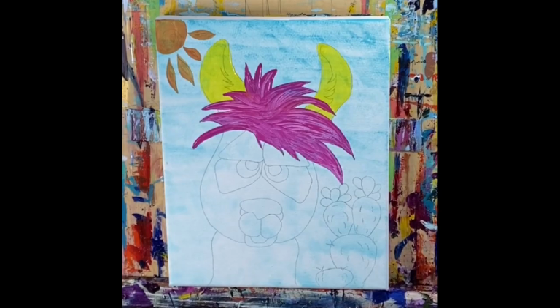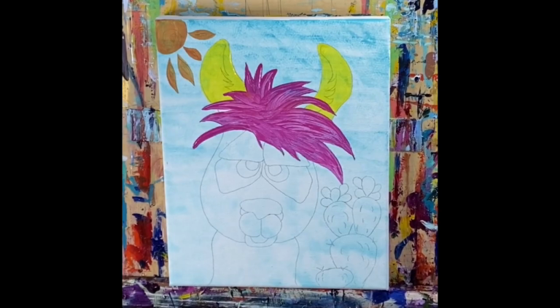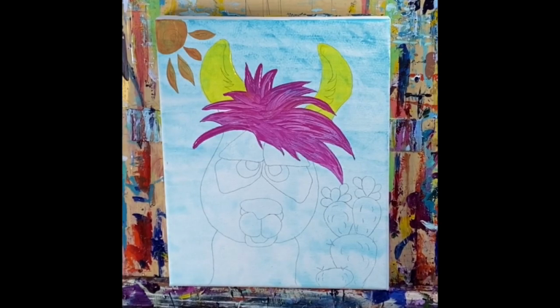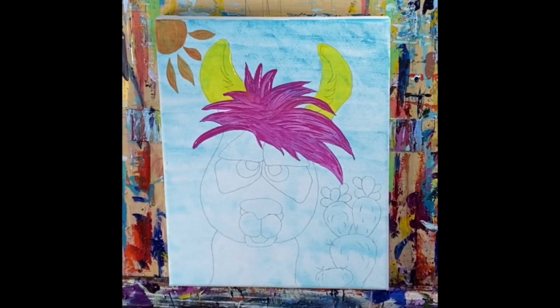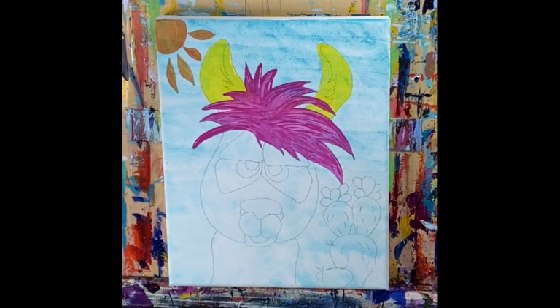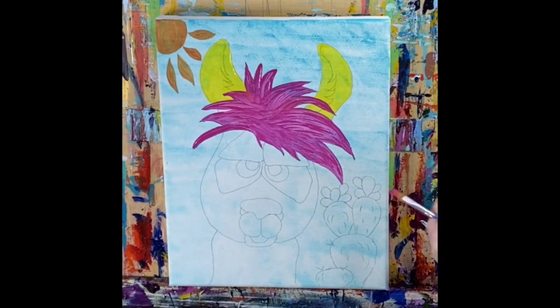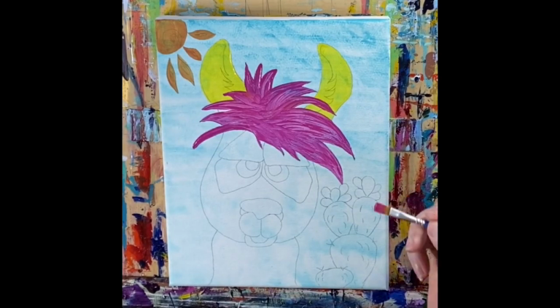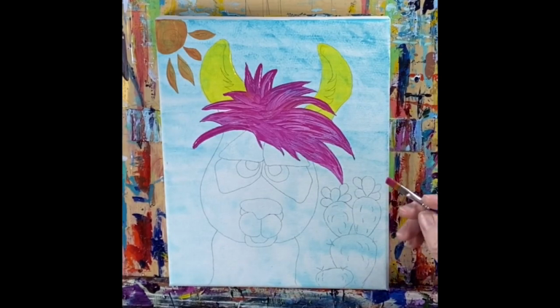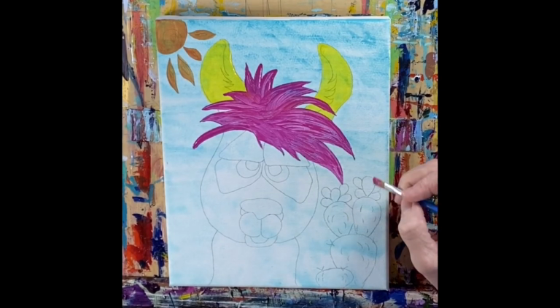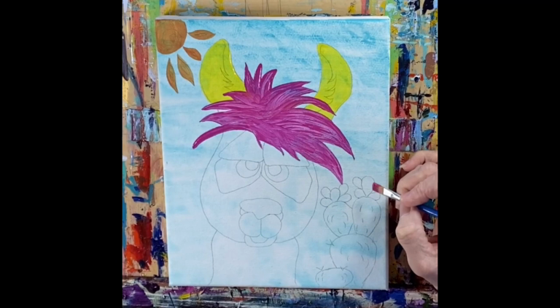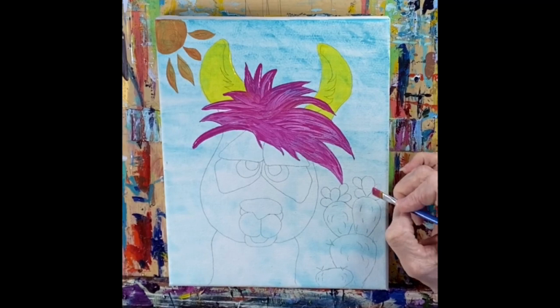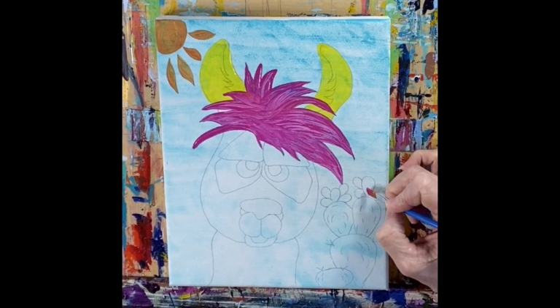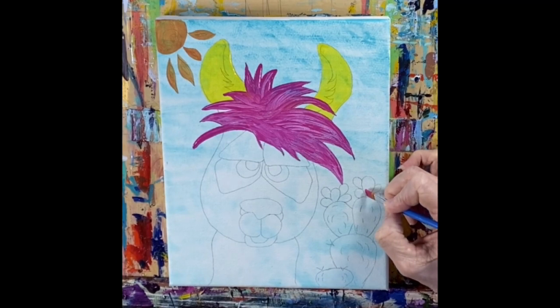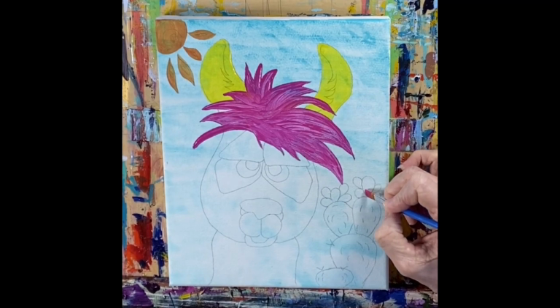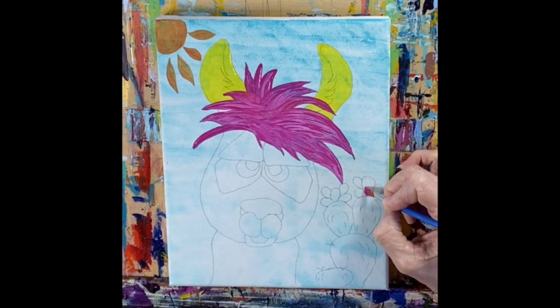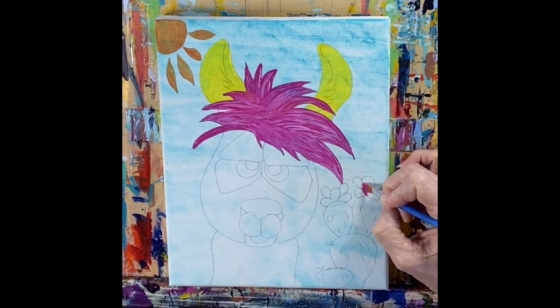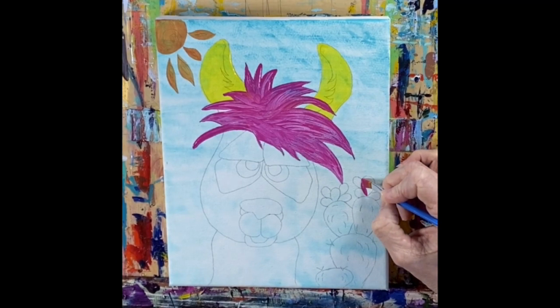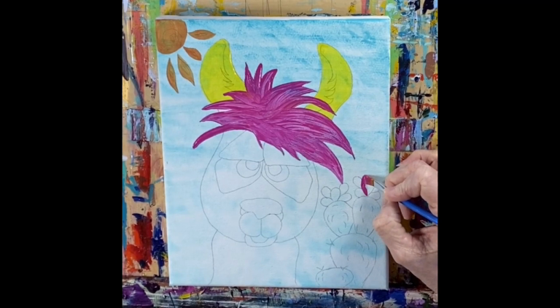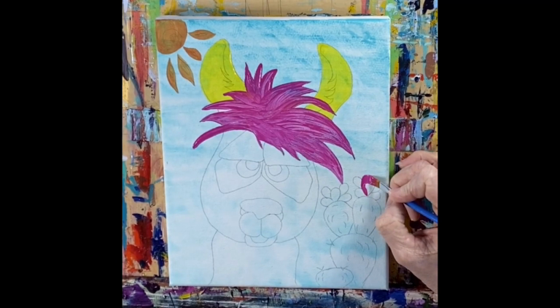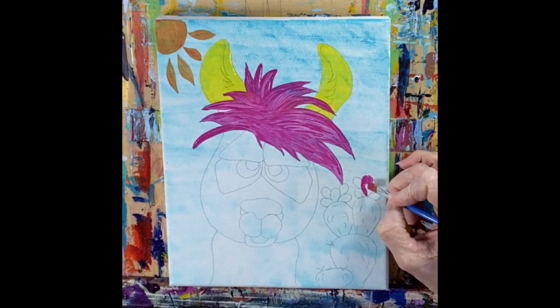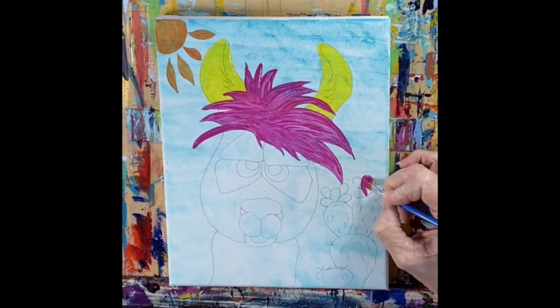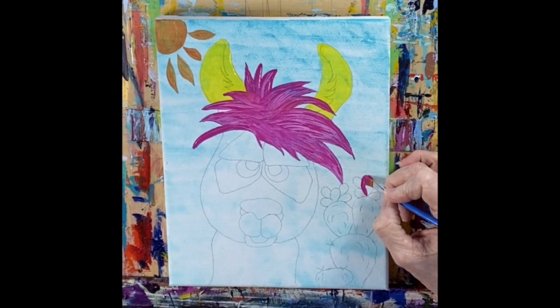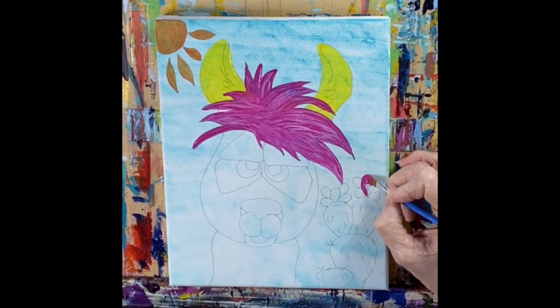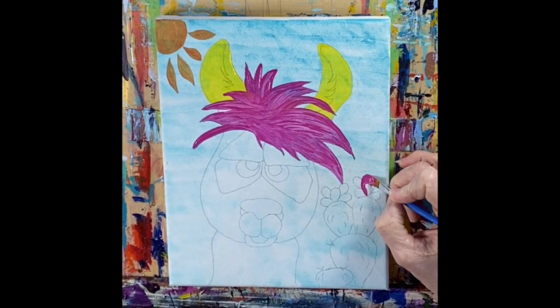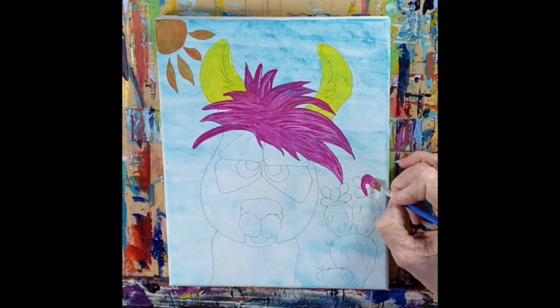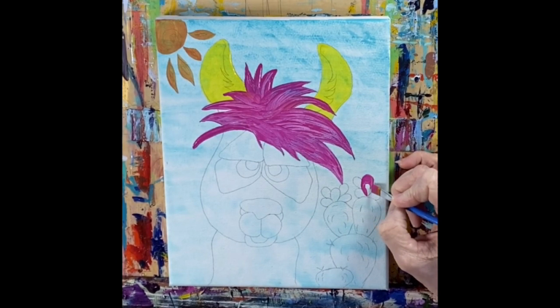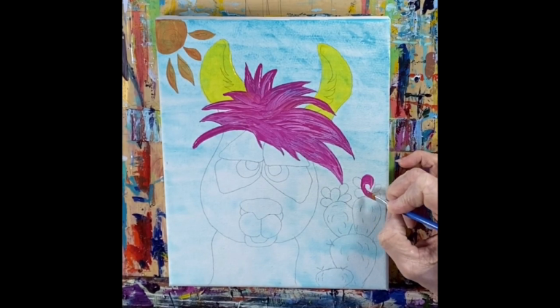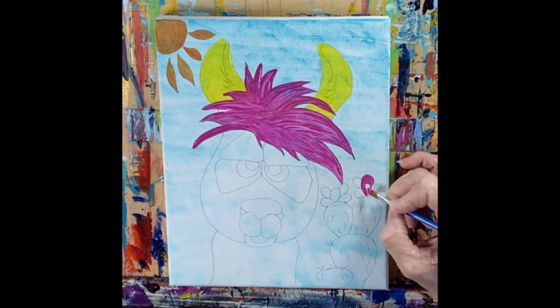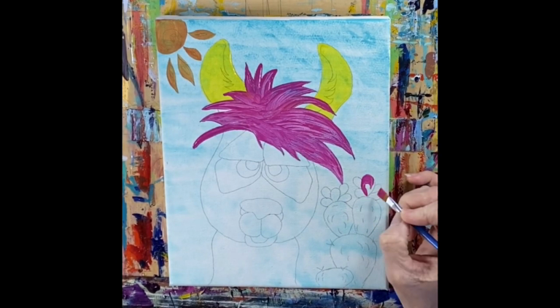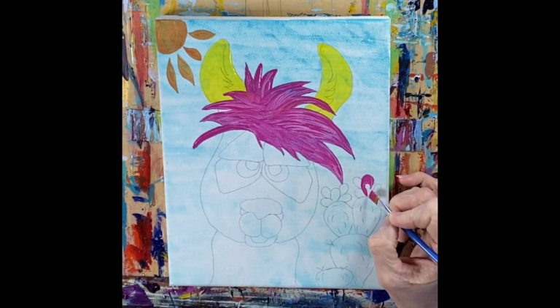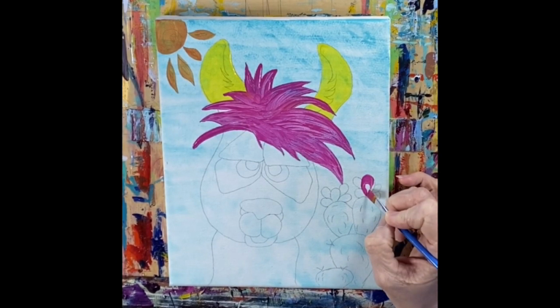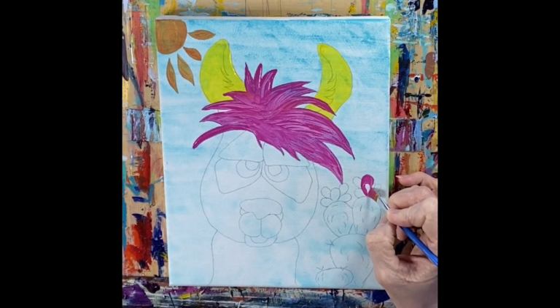While you have pink on your brush, let's go ahead and get those areas on the cactus that we want pink.